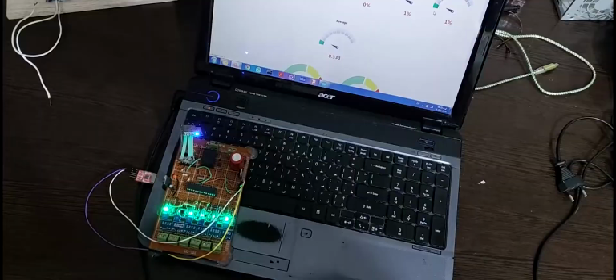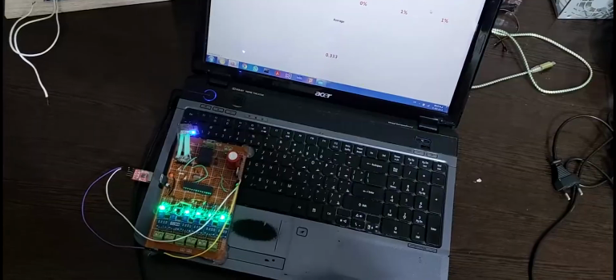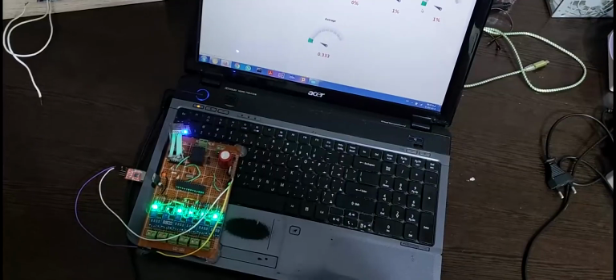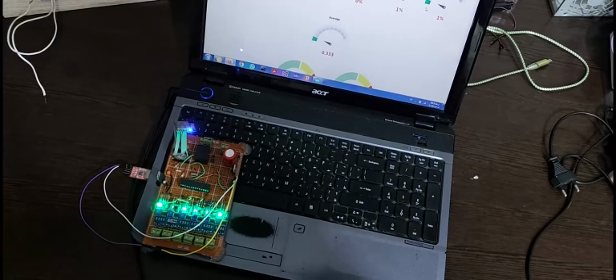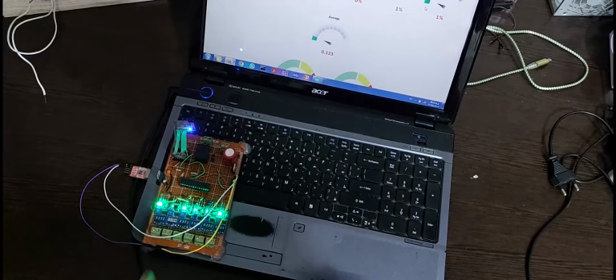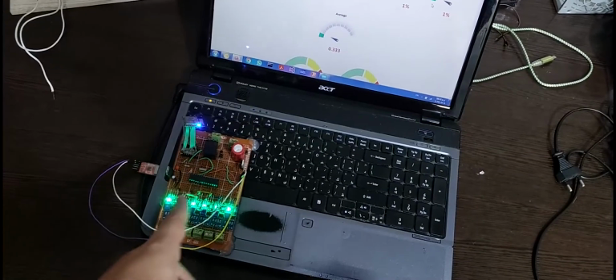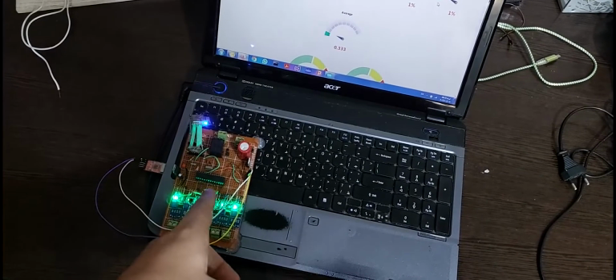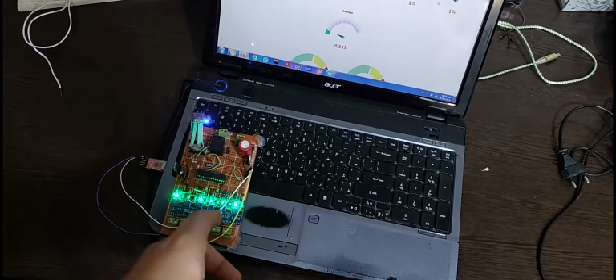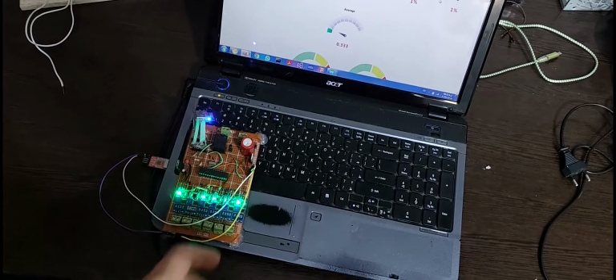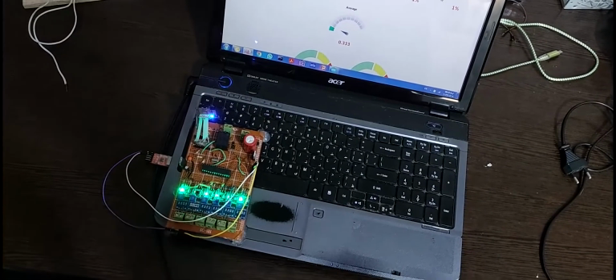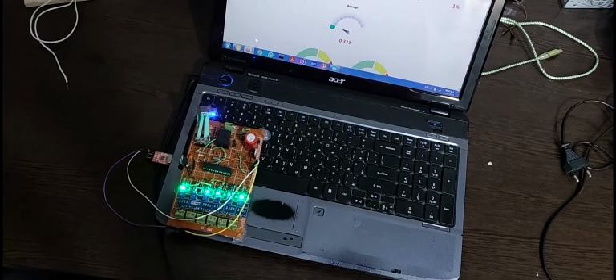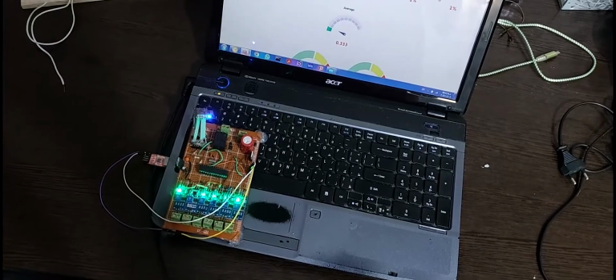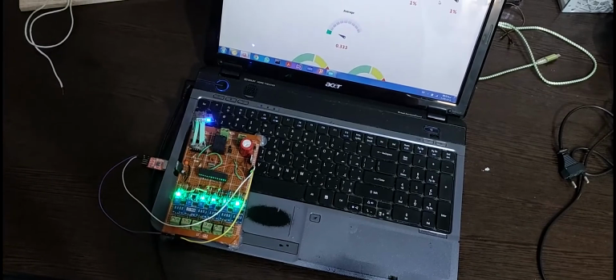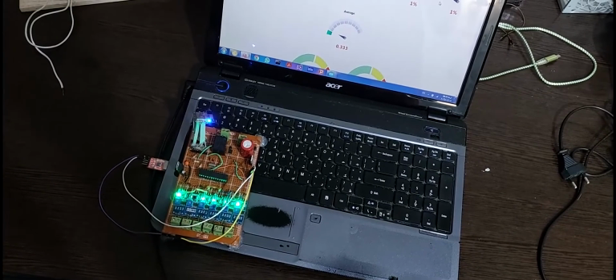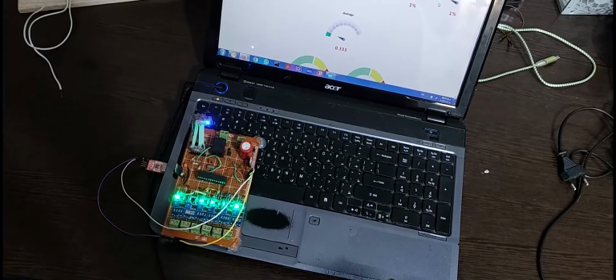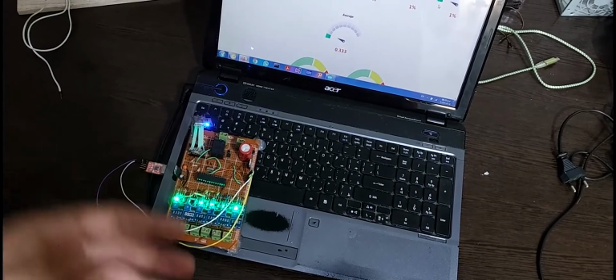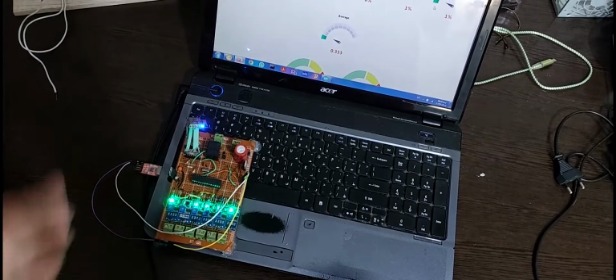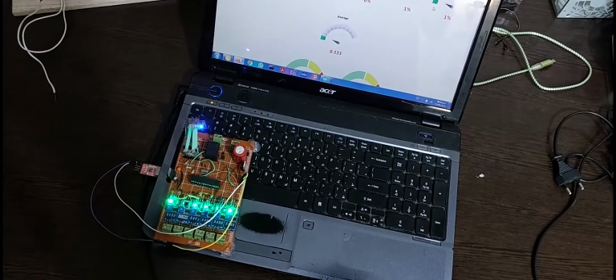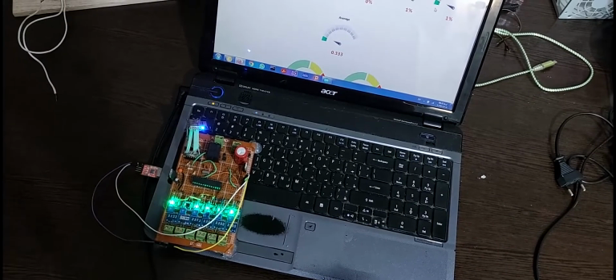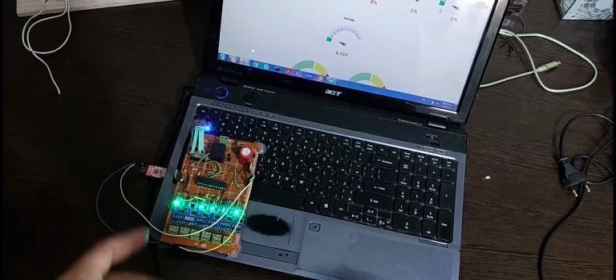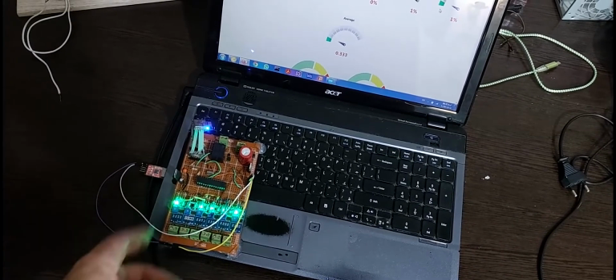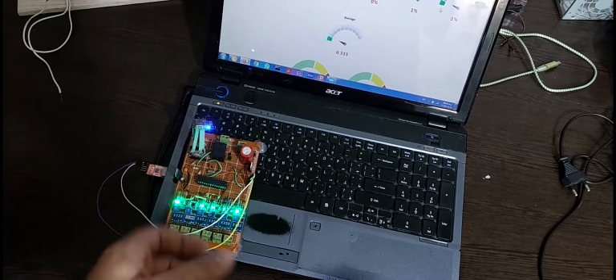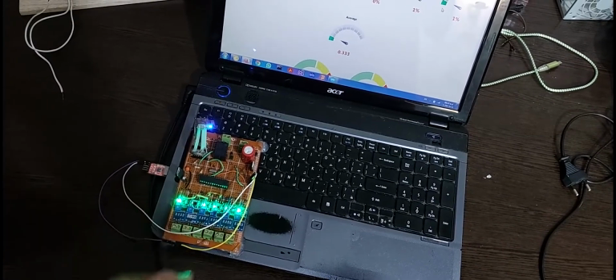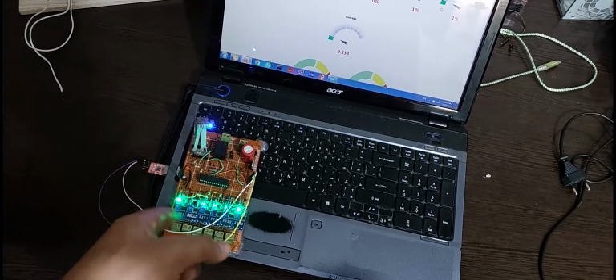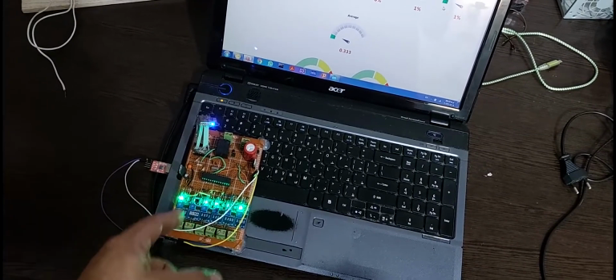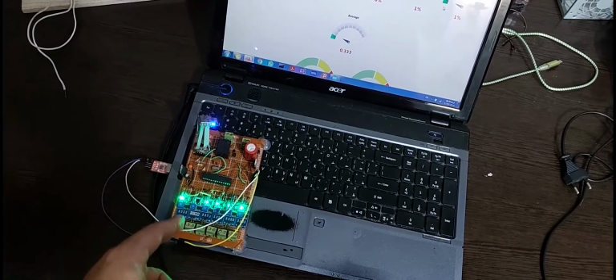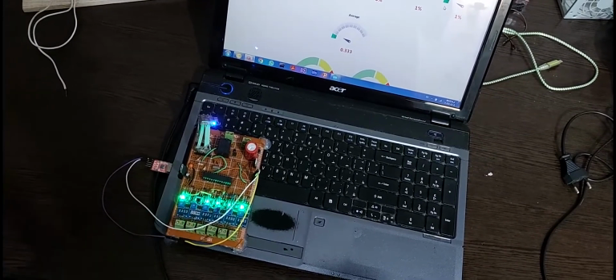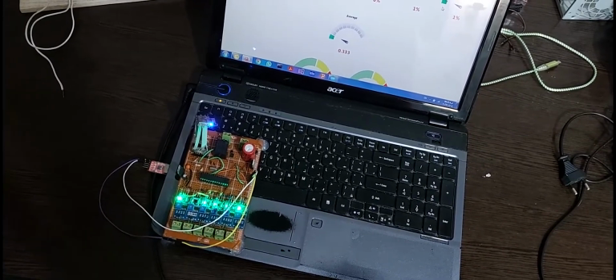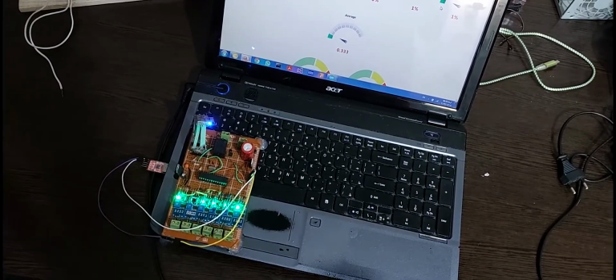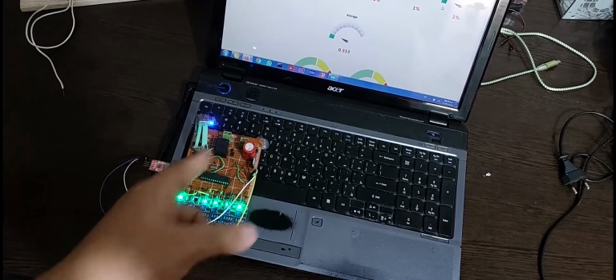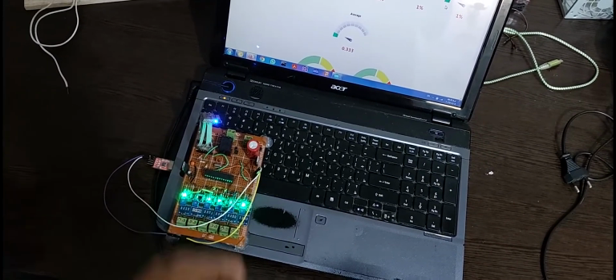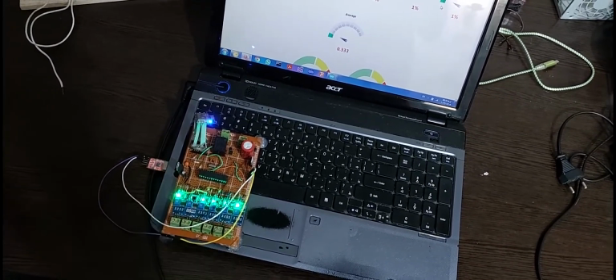Finally it's done and I'm just going to install it in the box to start working.